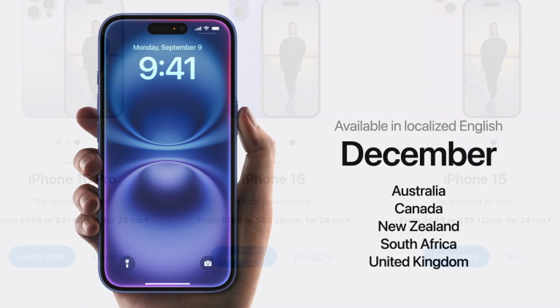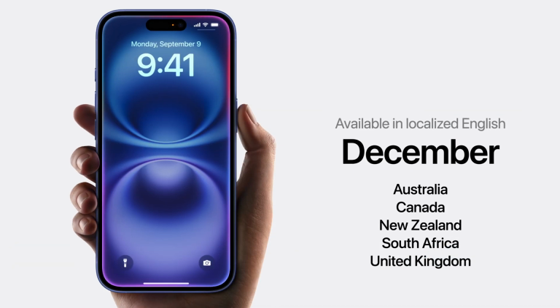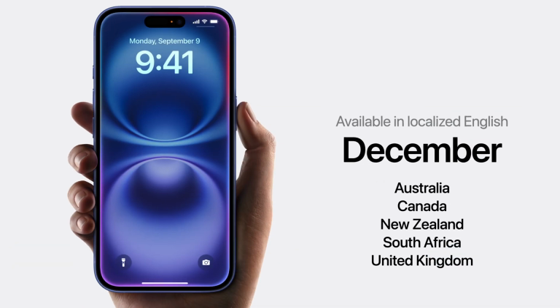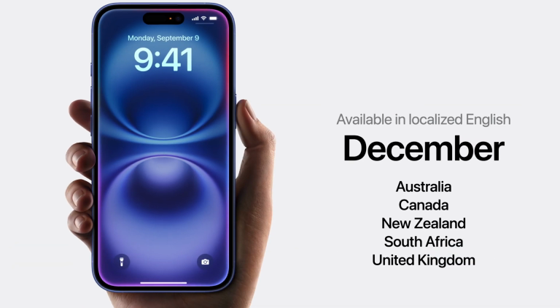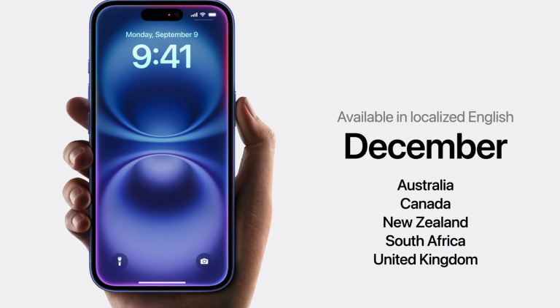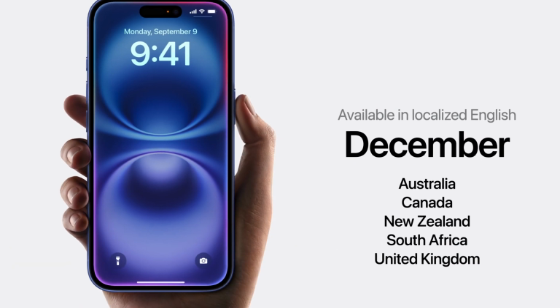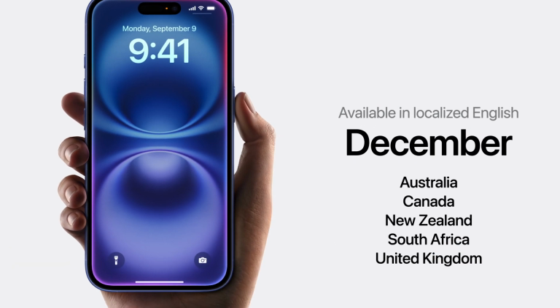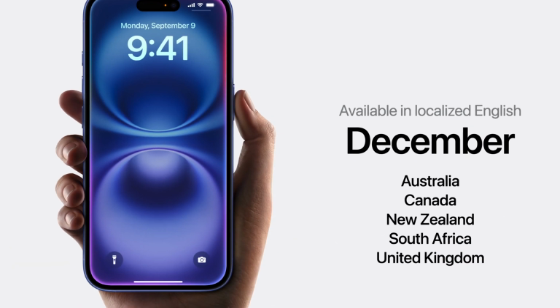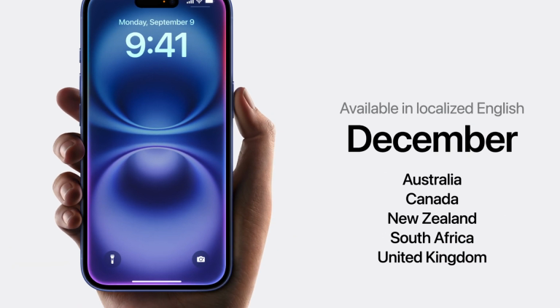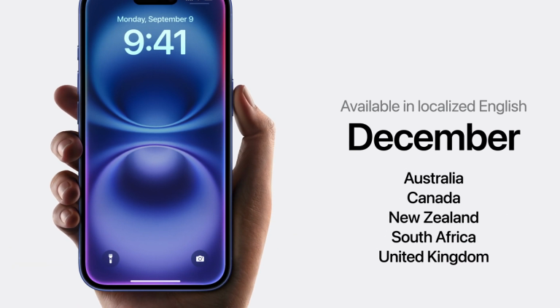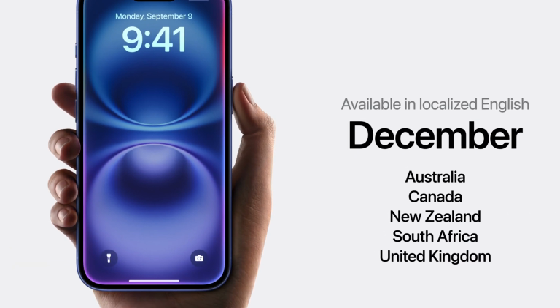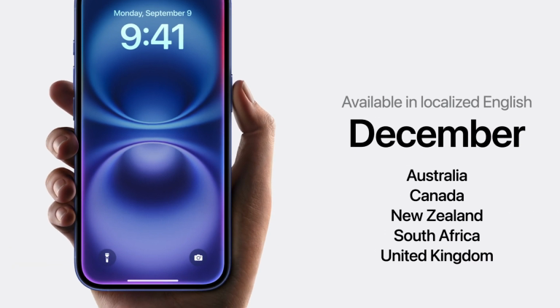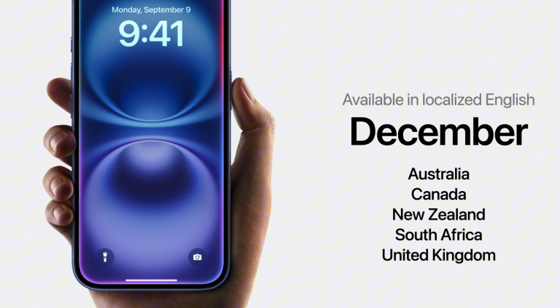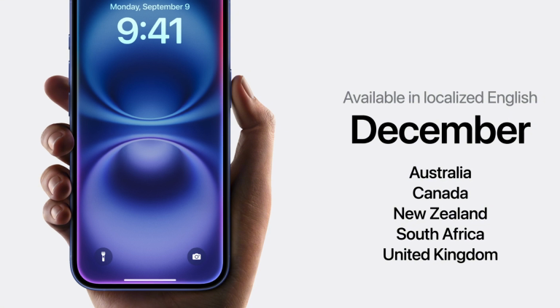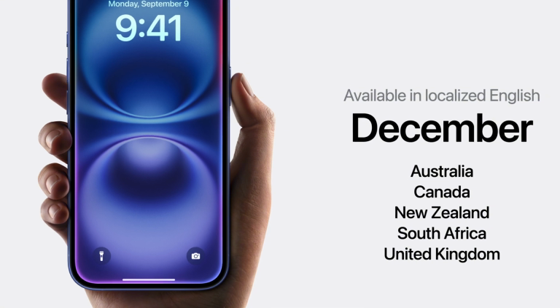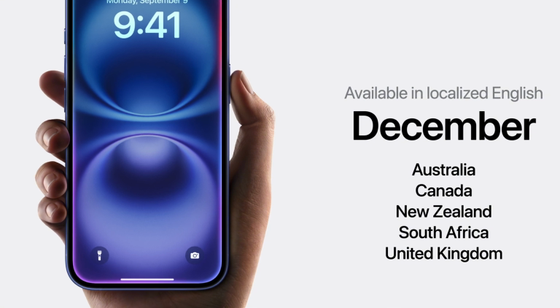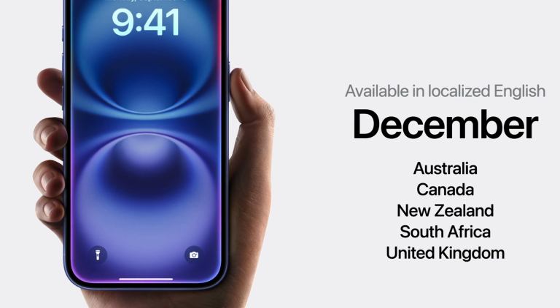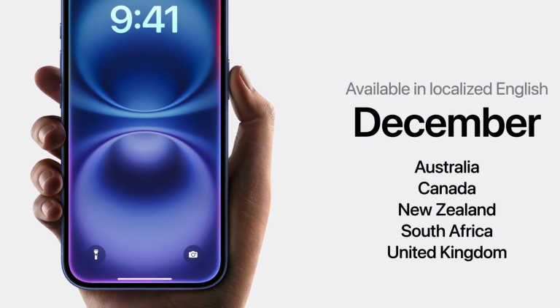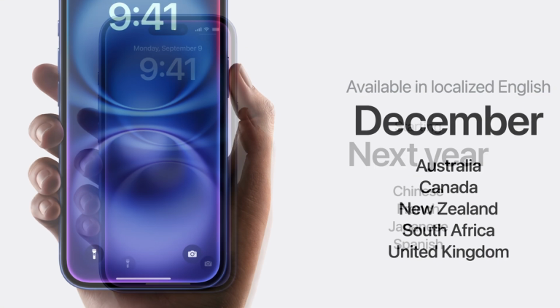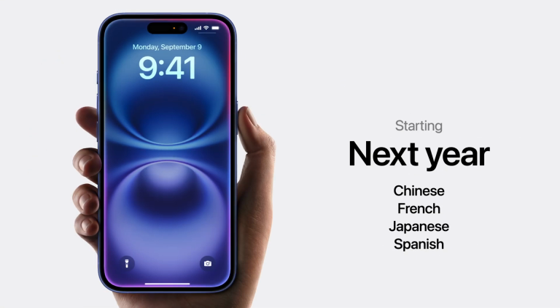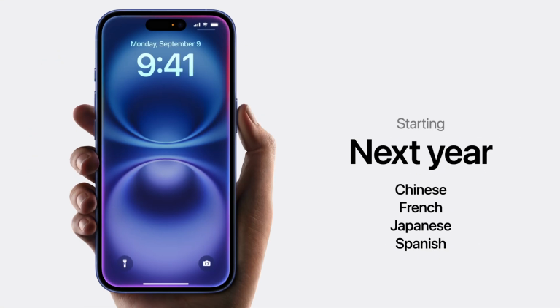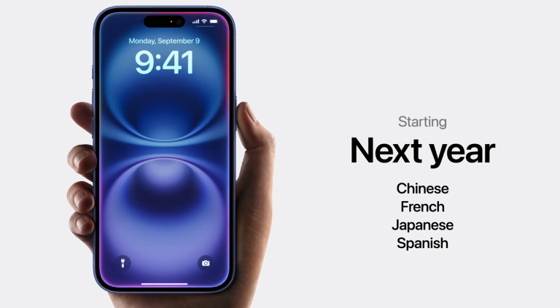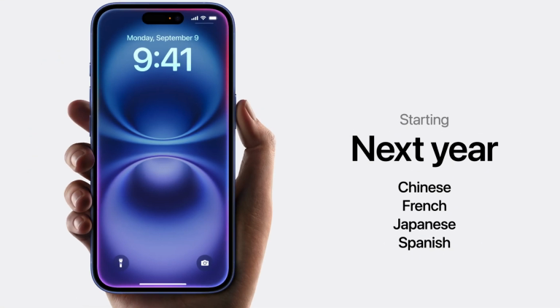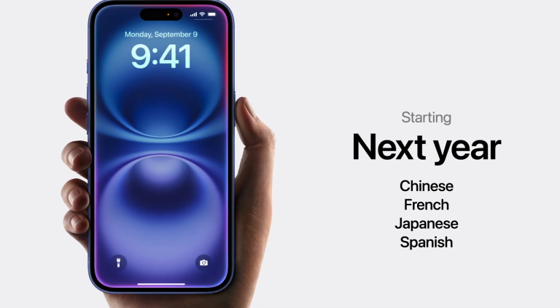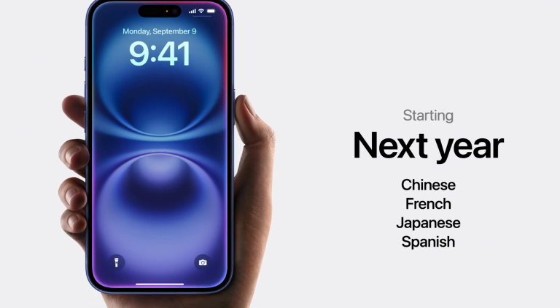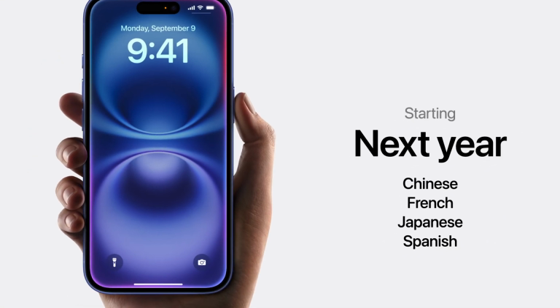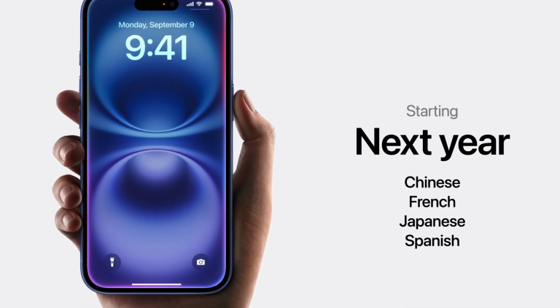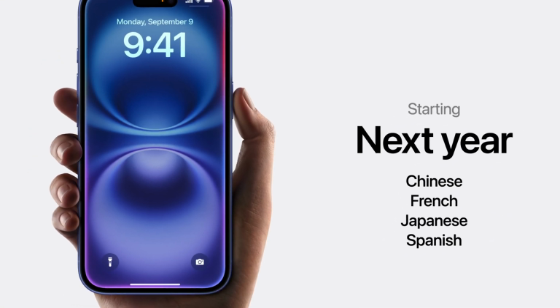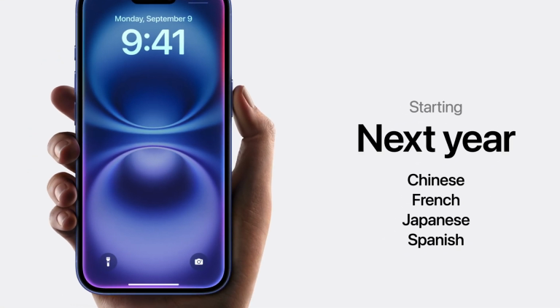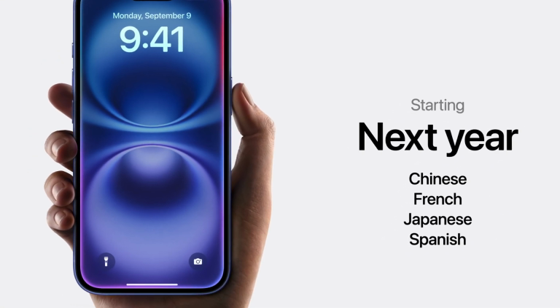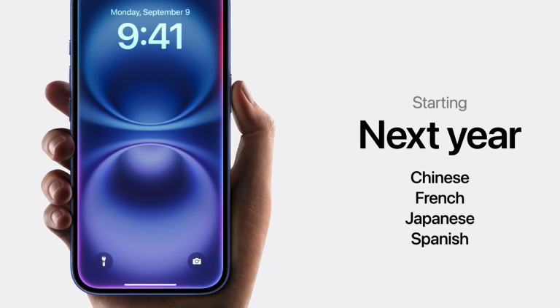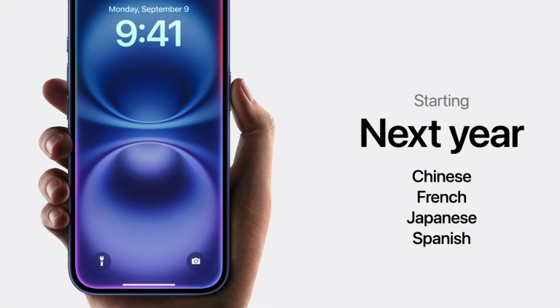What's more, Apple Intelligence availability is currently limited primarily to the United States. For those in regions outside the US, you need to wait a few months.